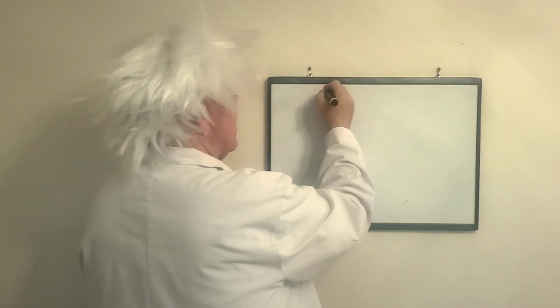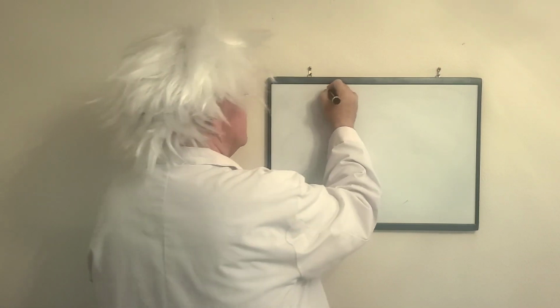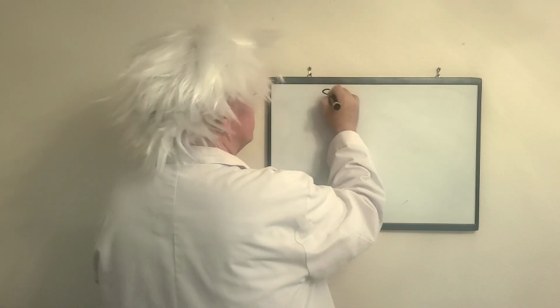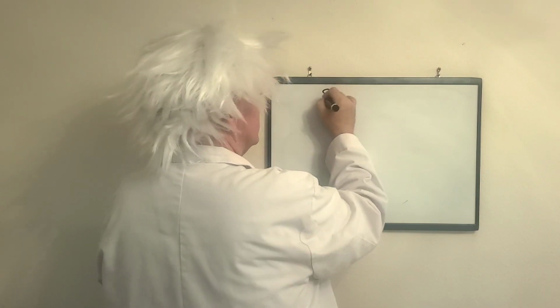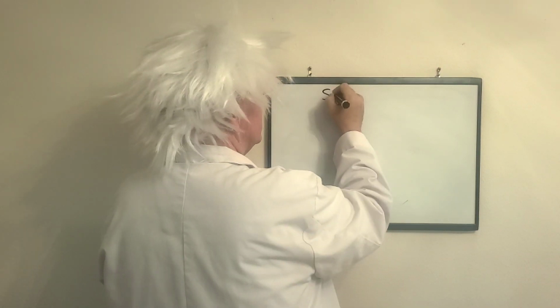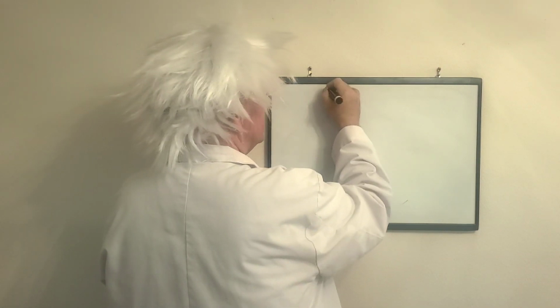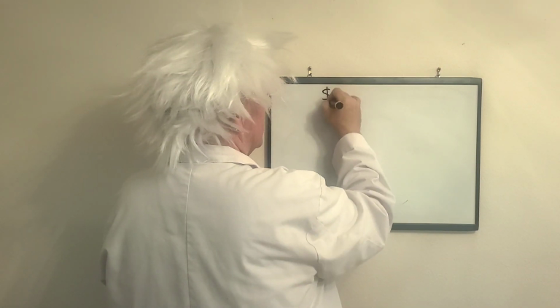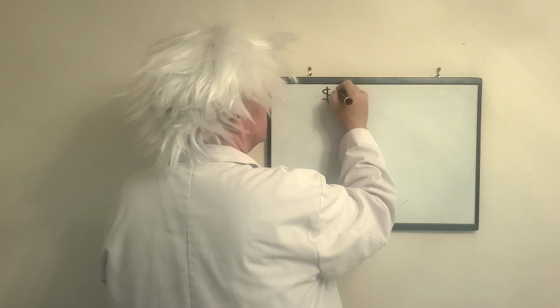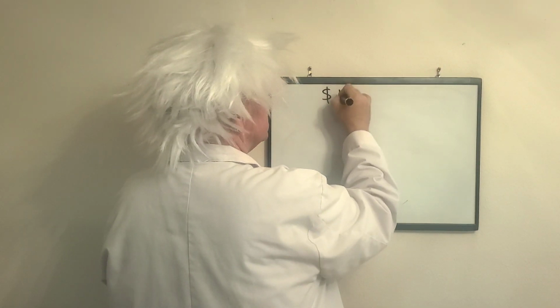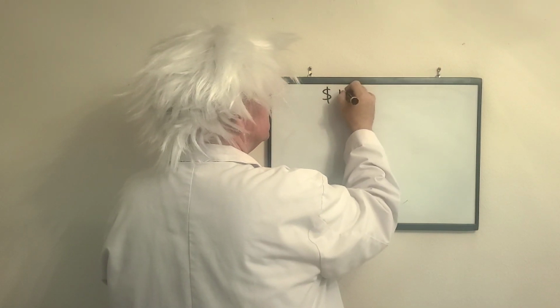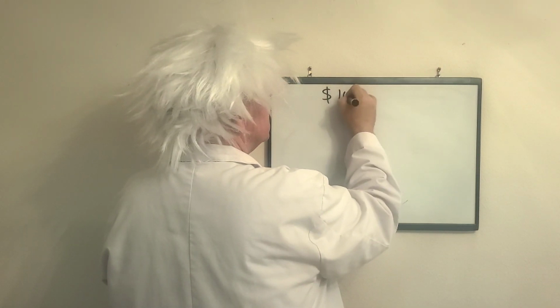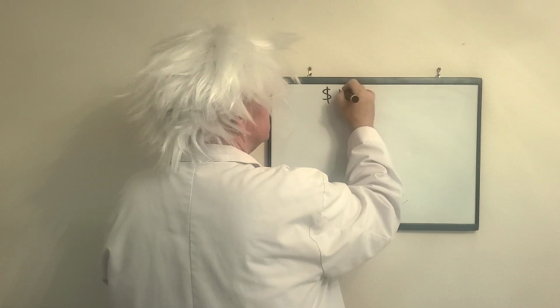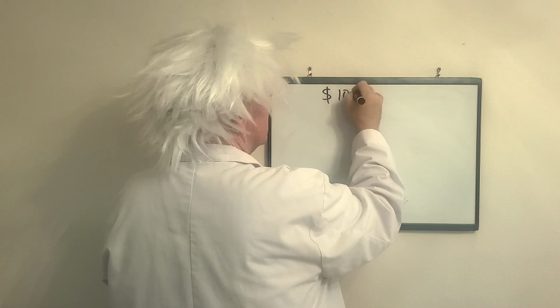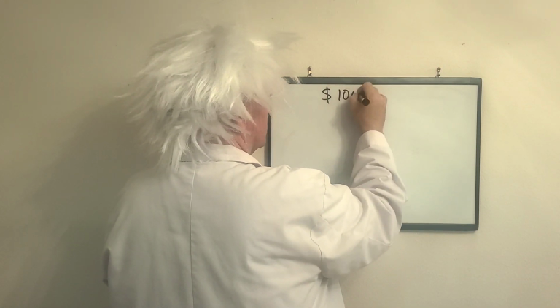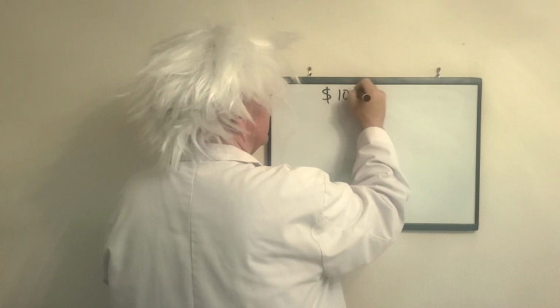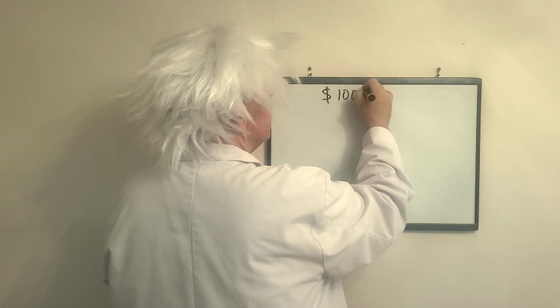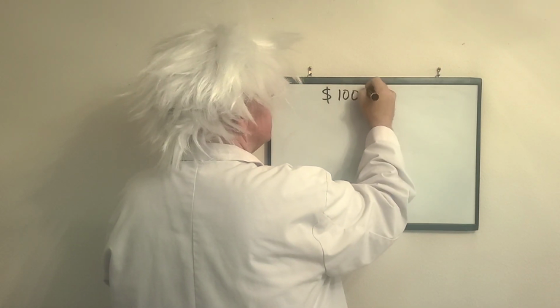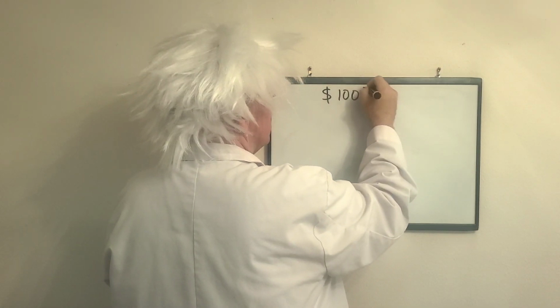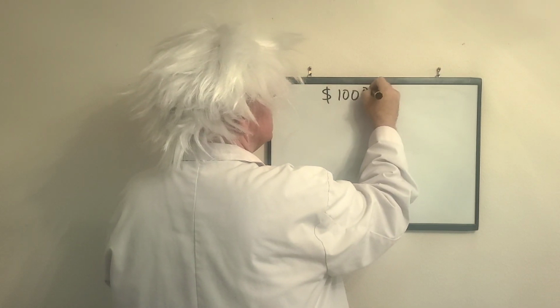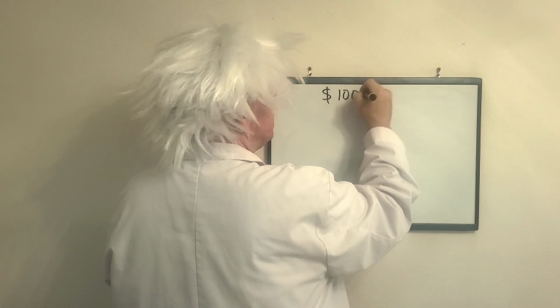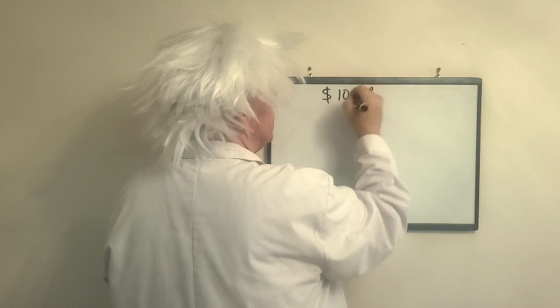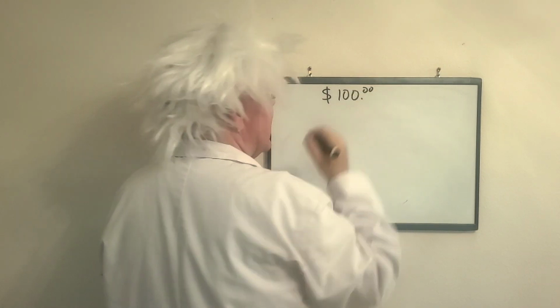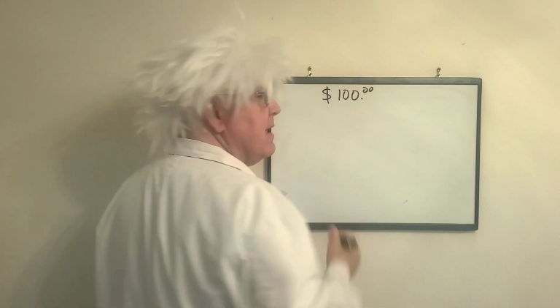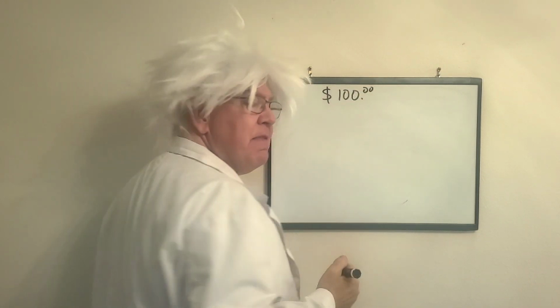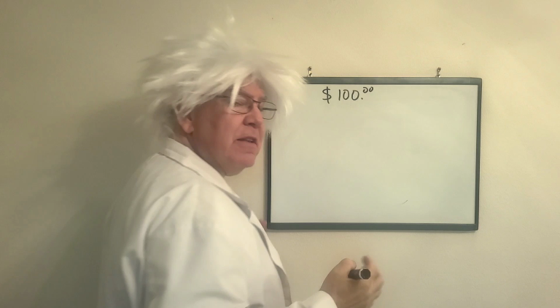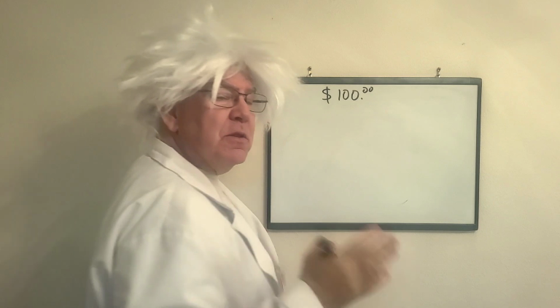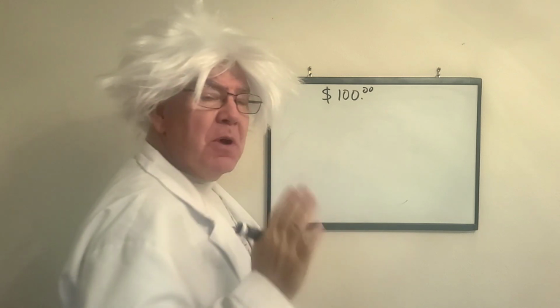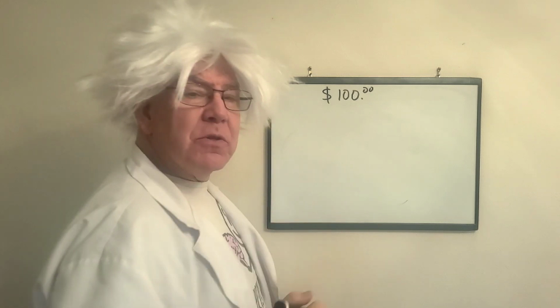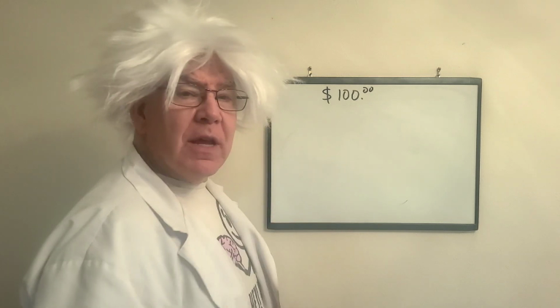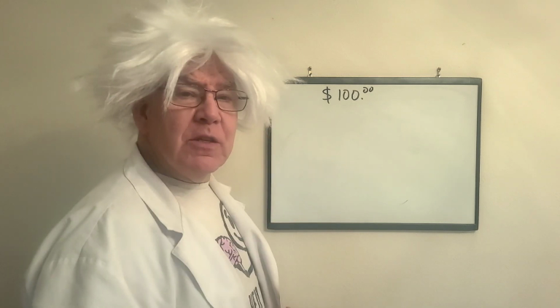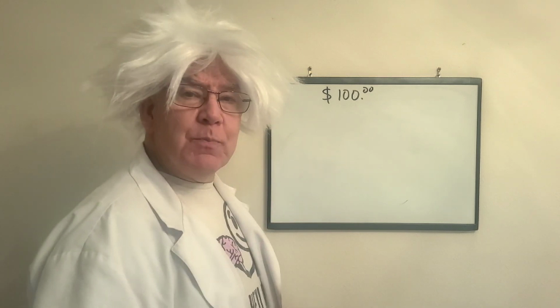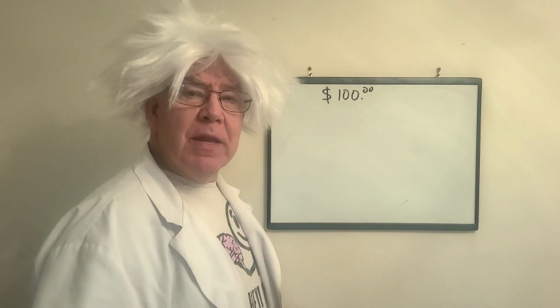I have $100. Don't want to spend that — that's the most I can spend.